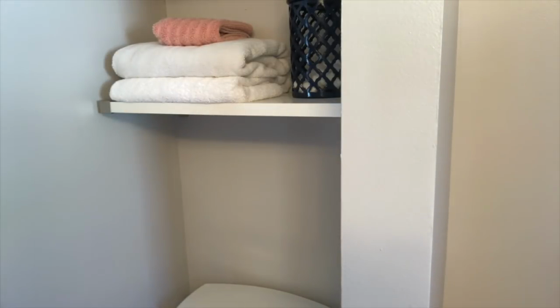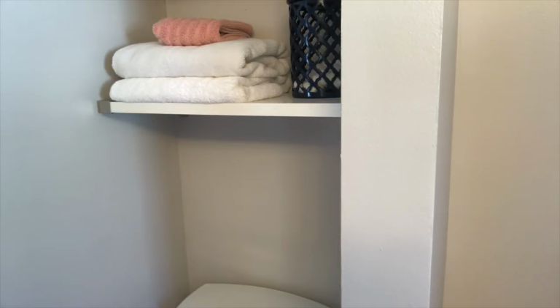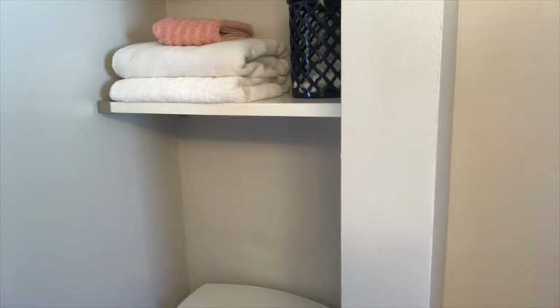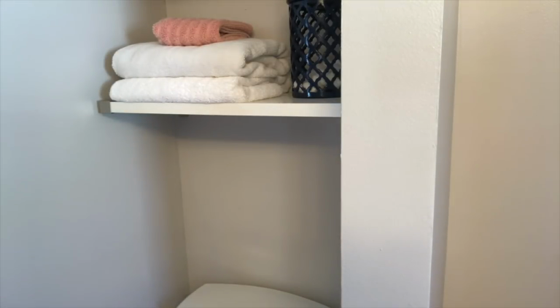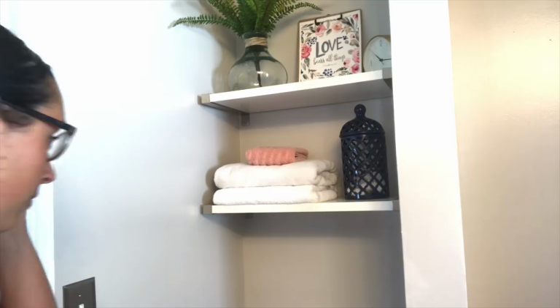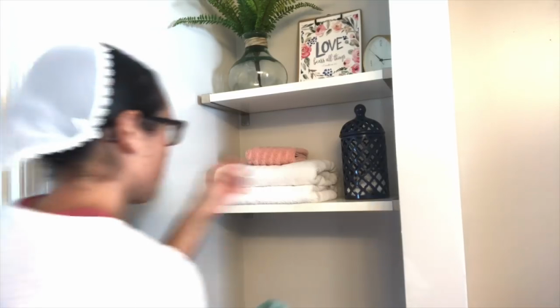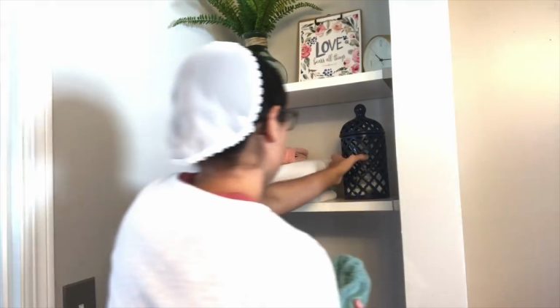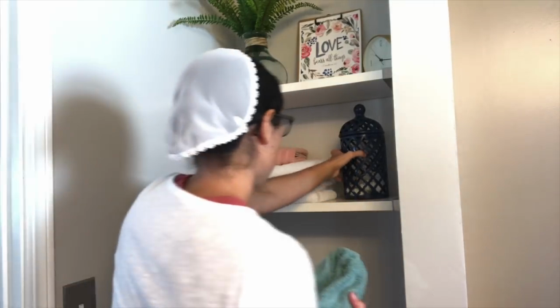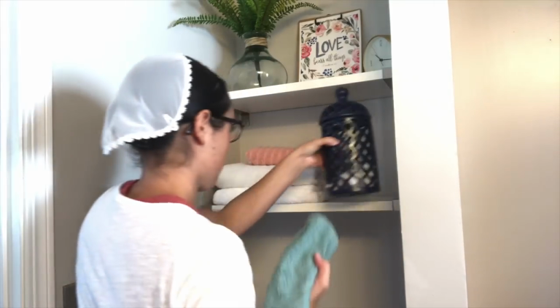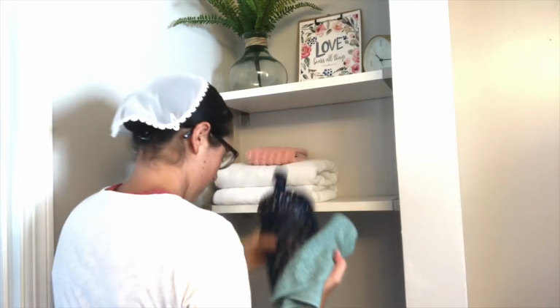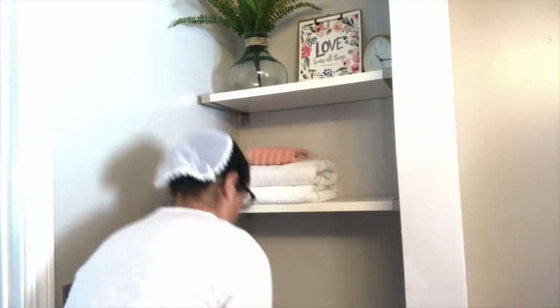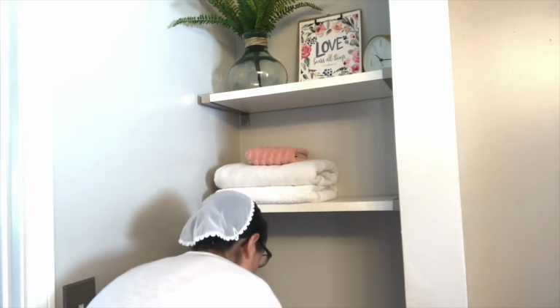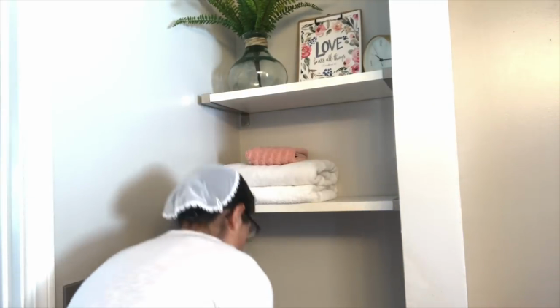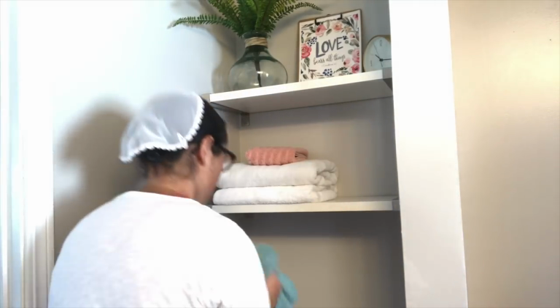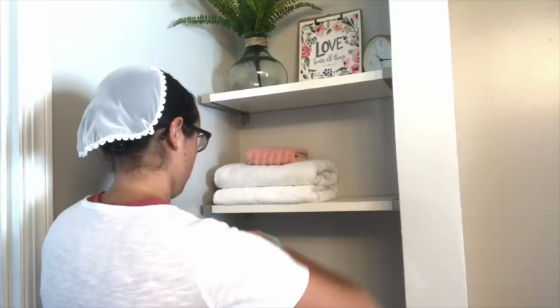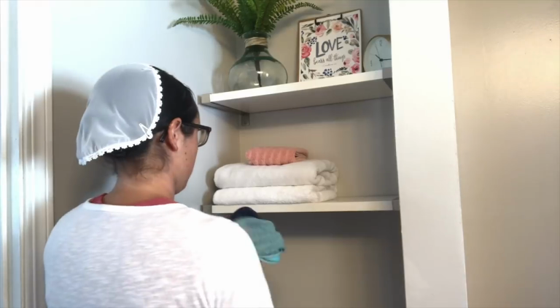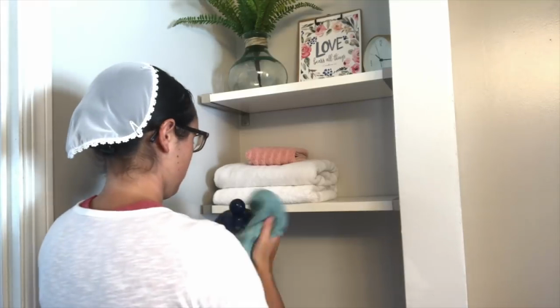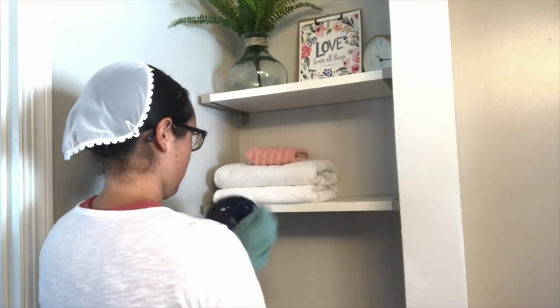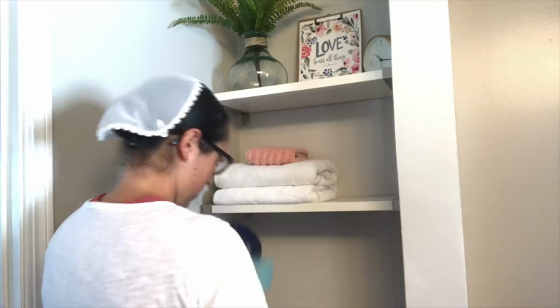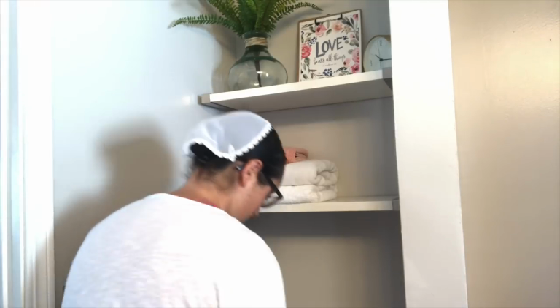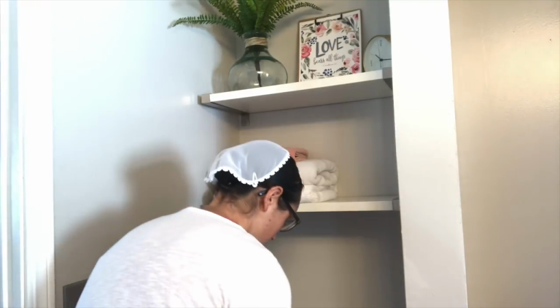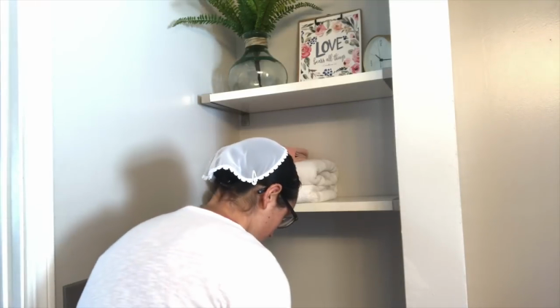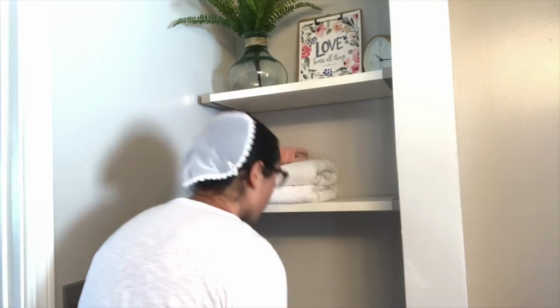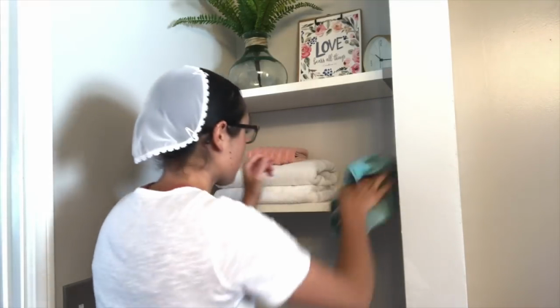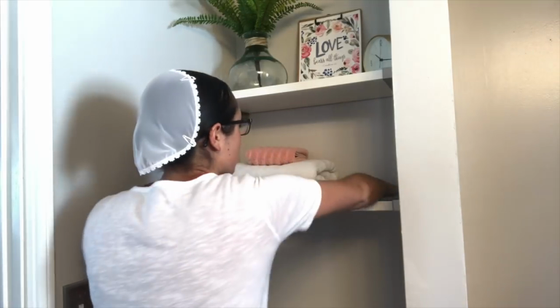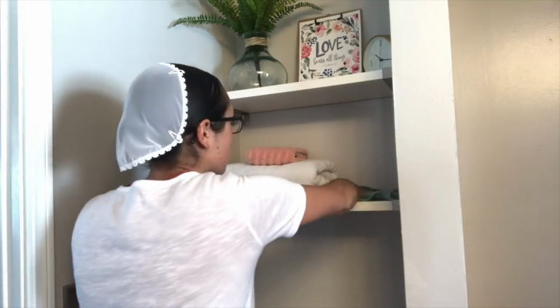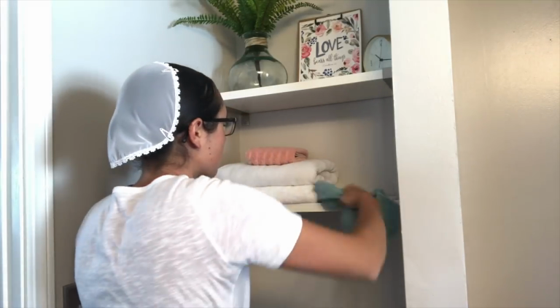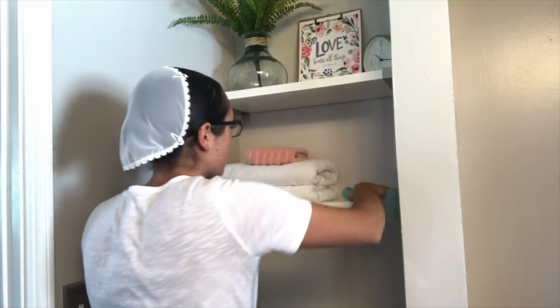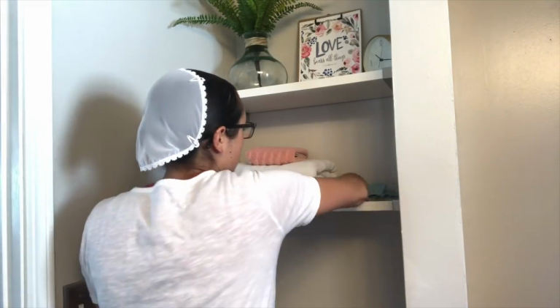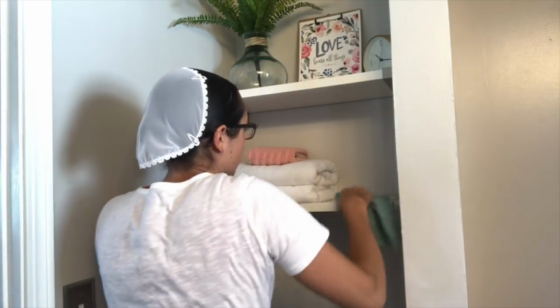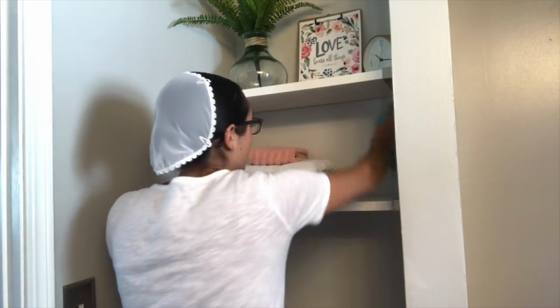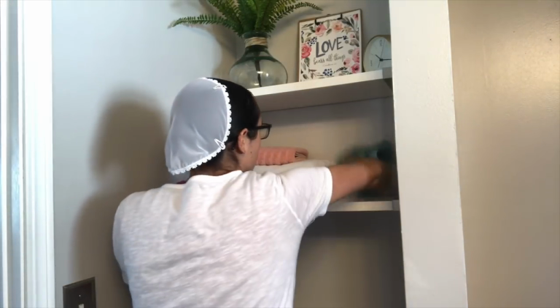I just went back over it with a rag, and I also wiped down my shelving above the toilet as well.